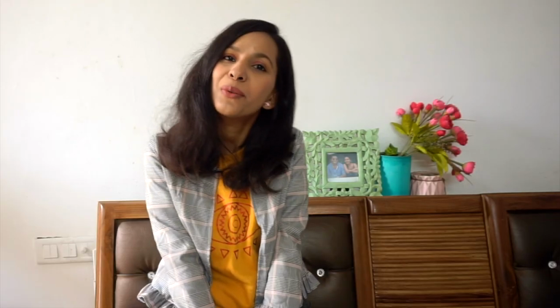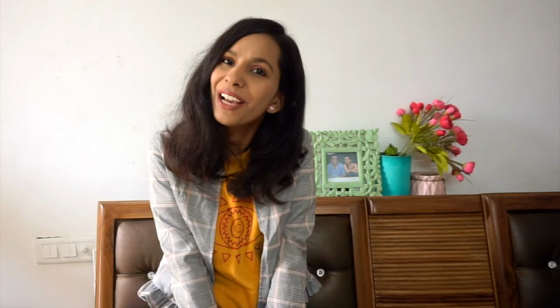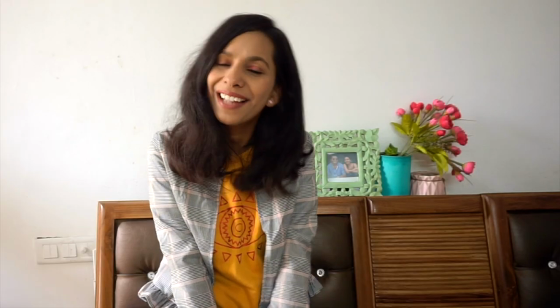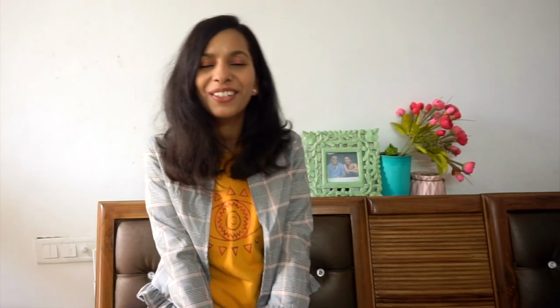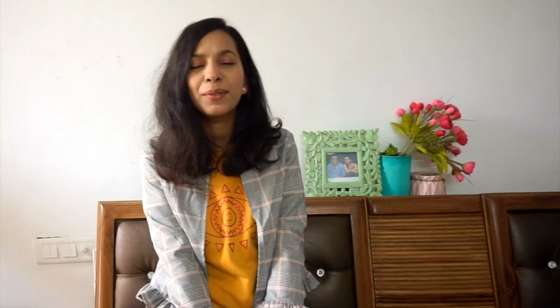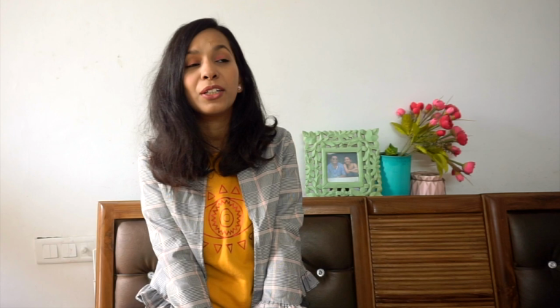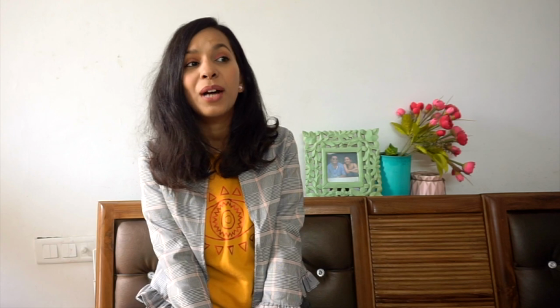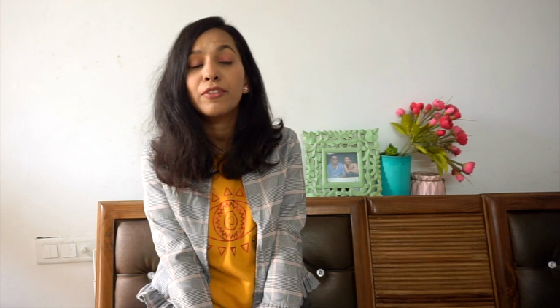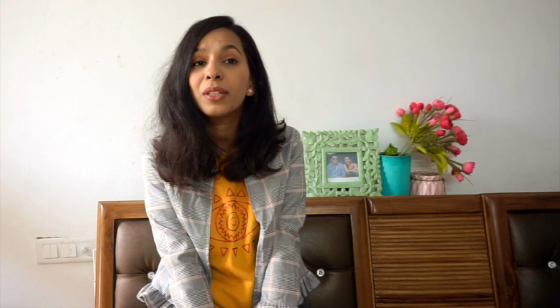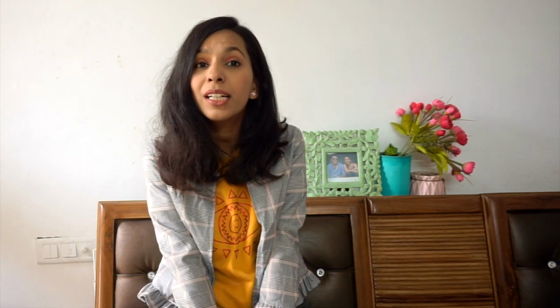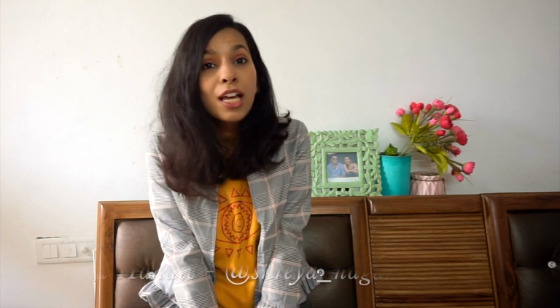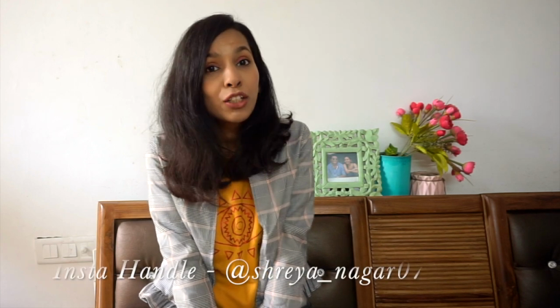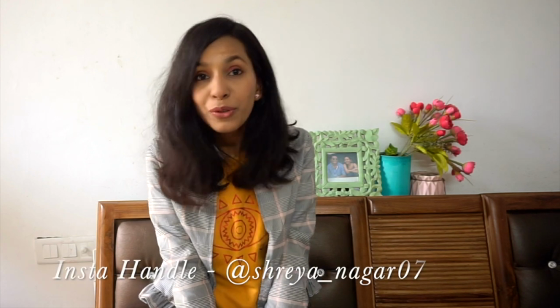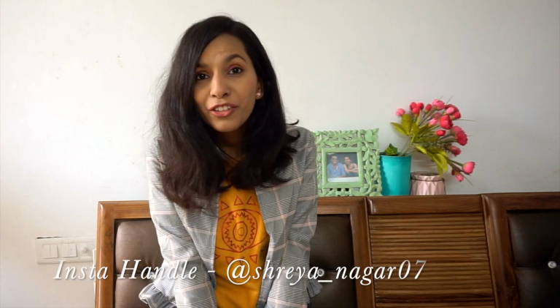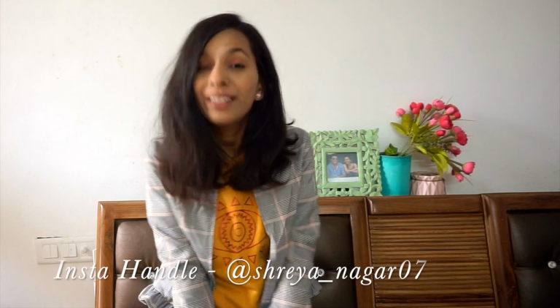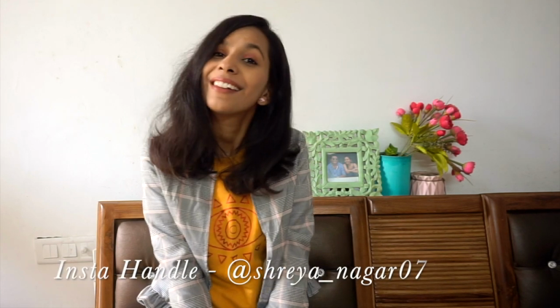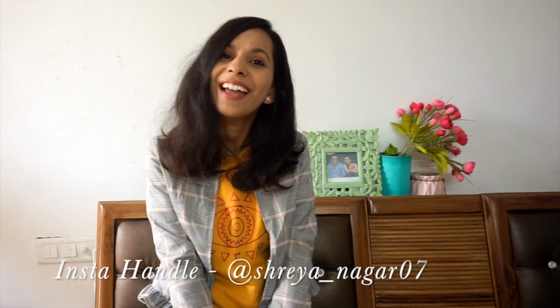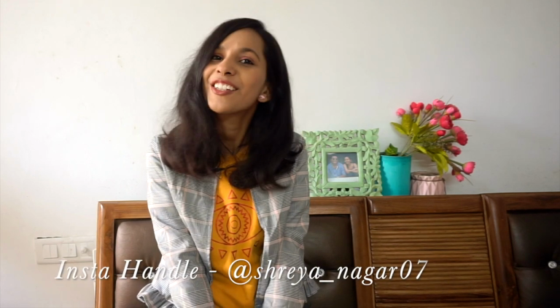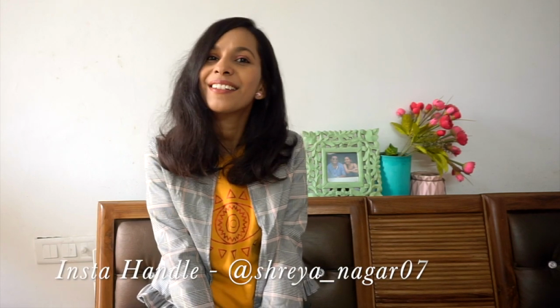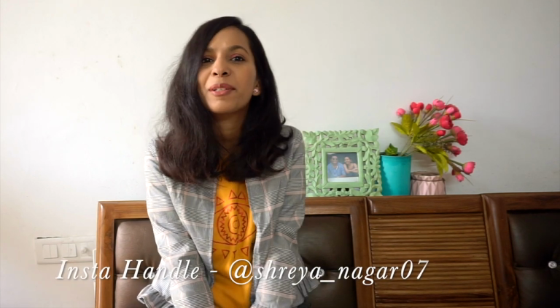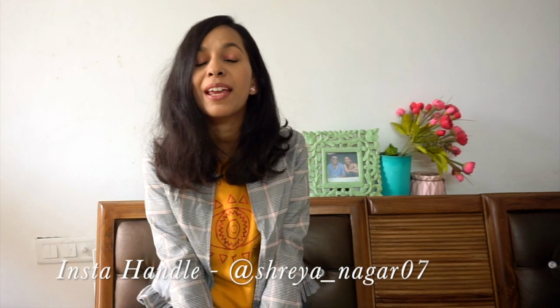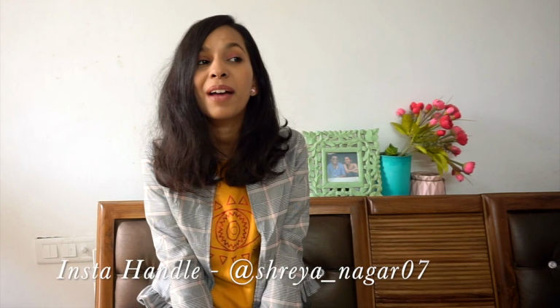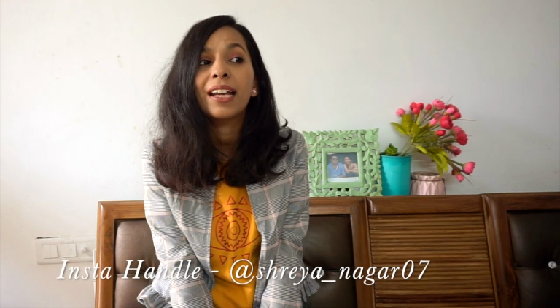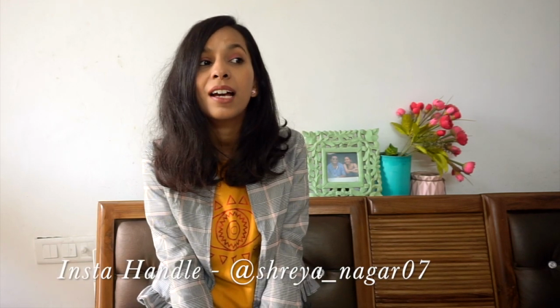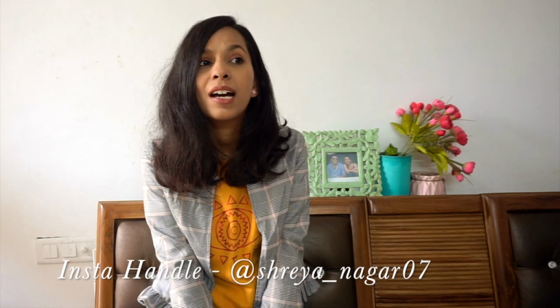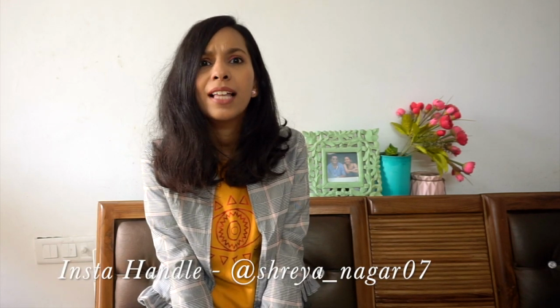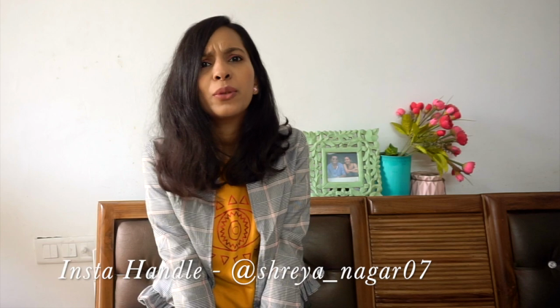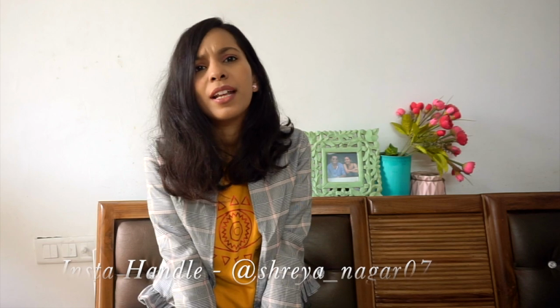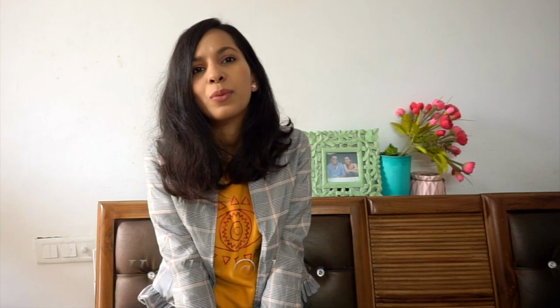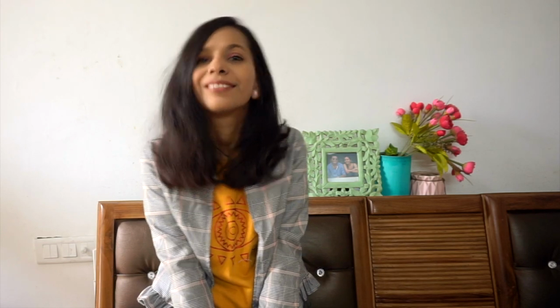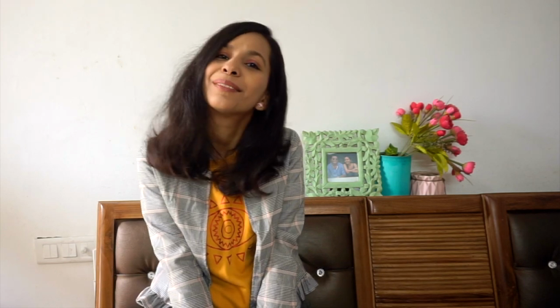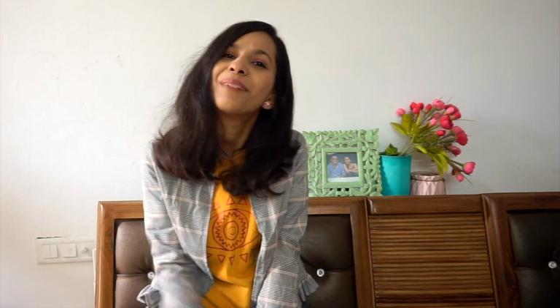I hope you guys liked today's video, and if you did, you know the drill — like, share, and subscribe. I'll see you in the next one. Bye!